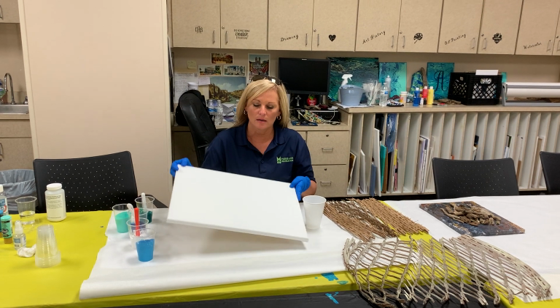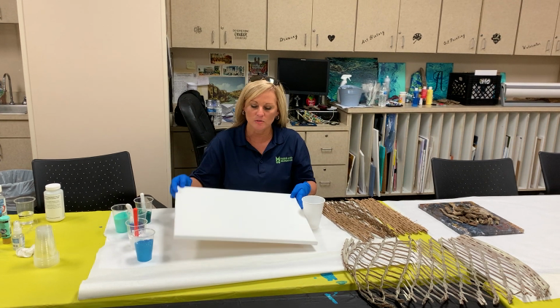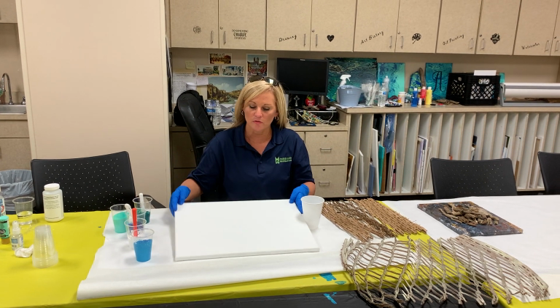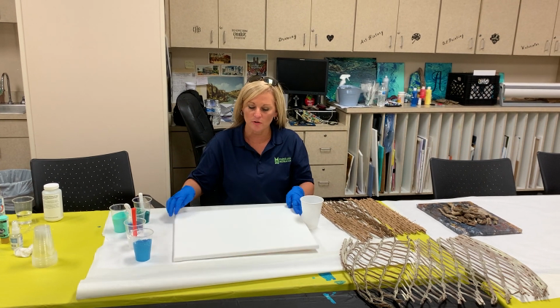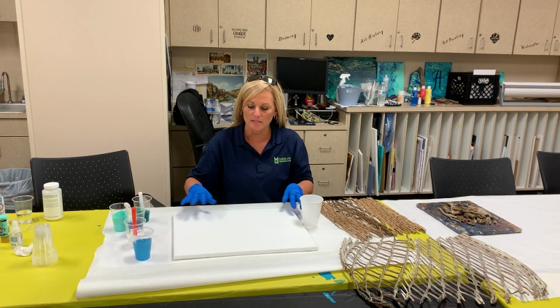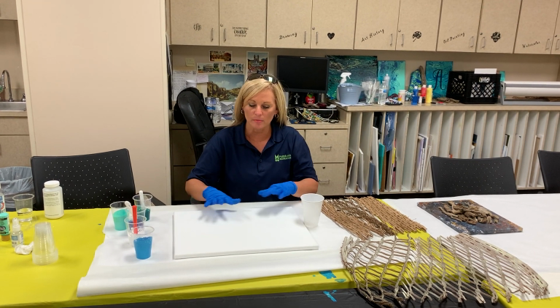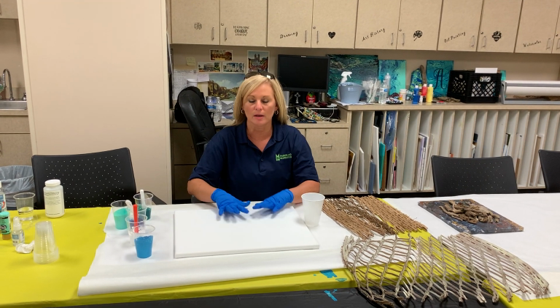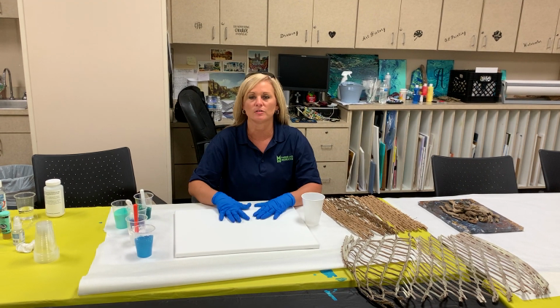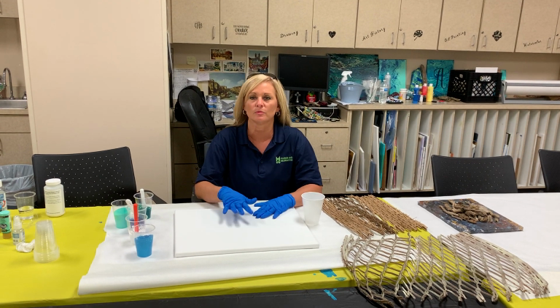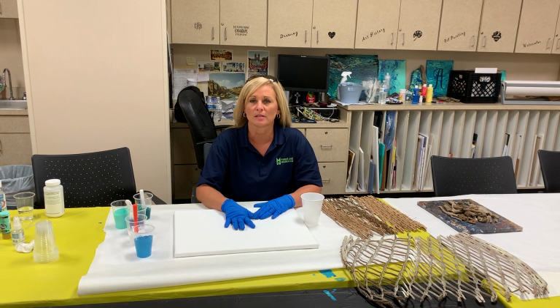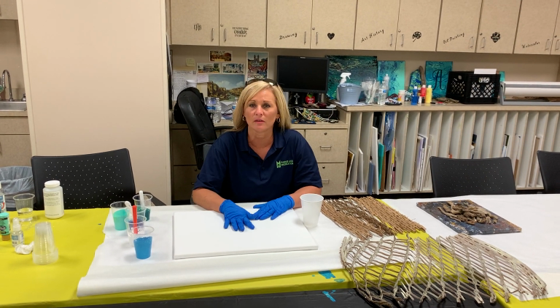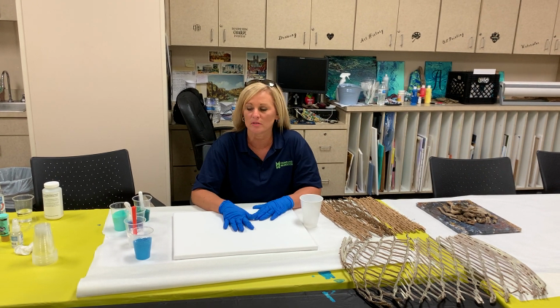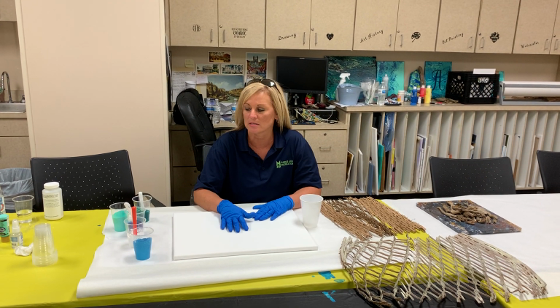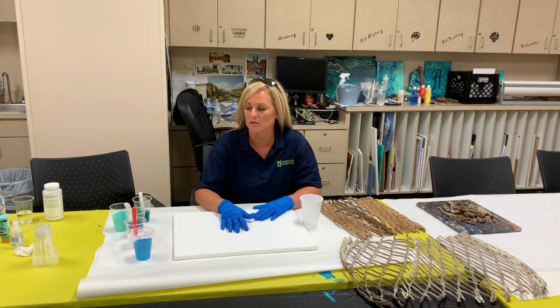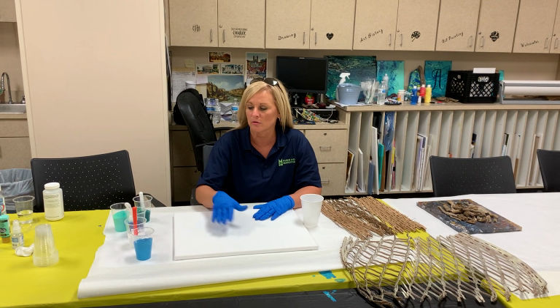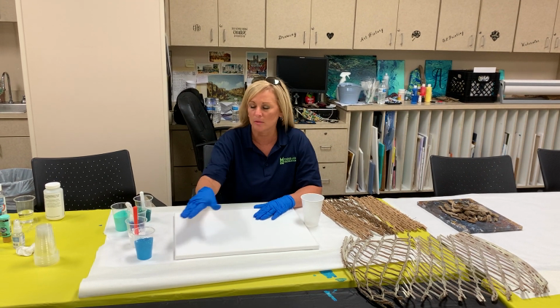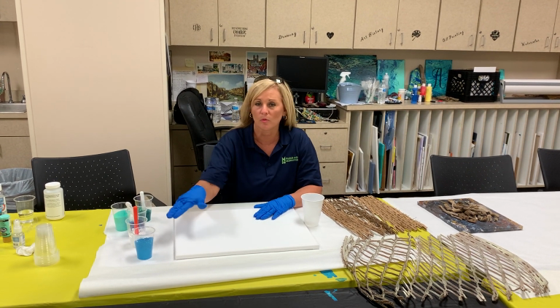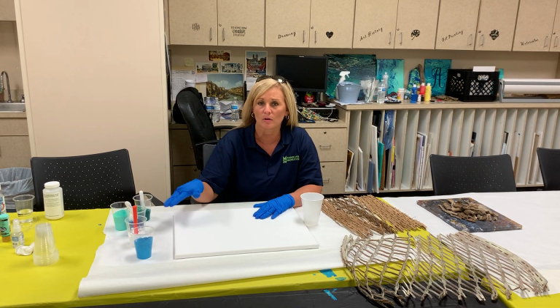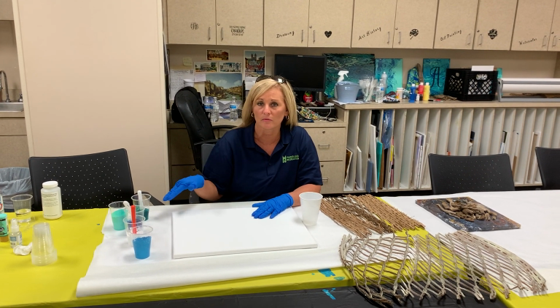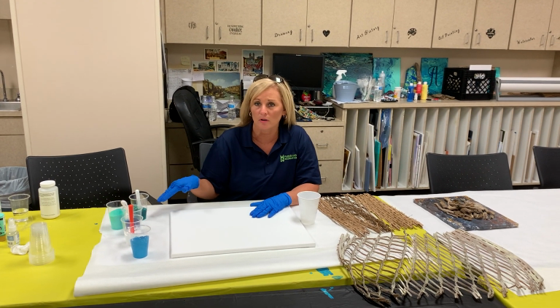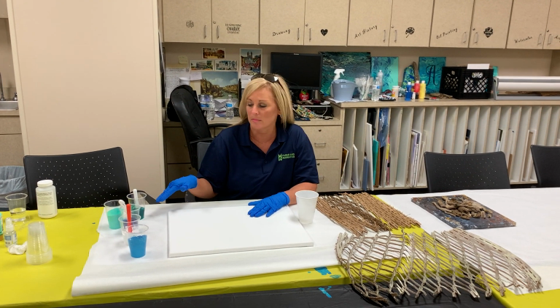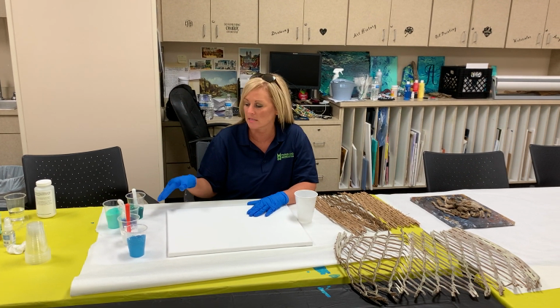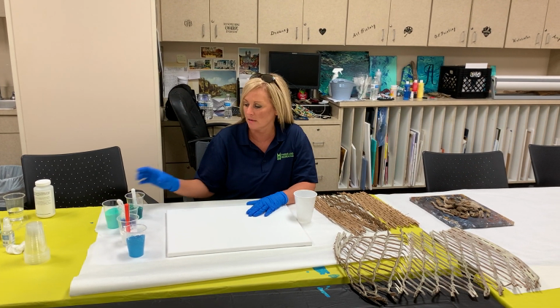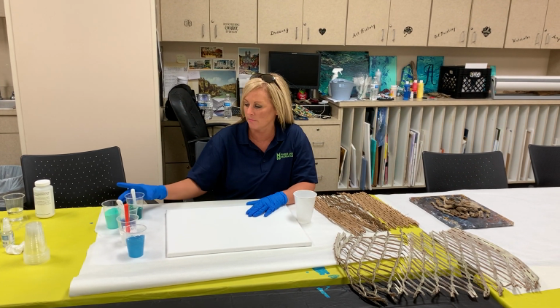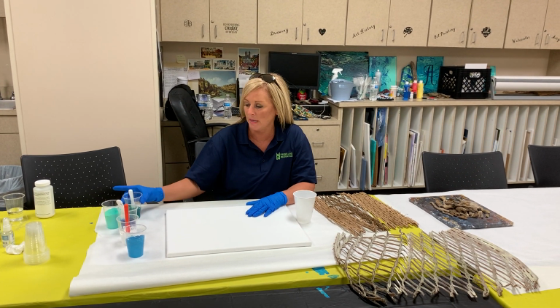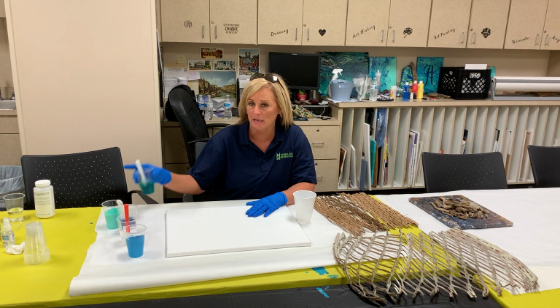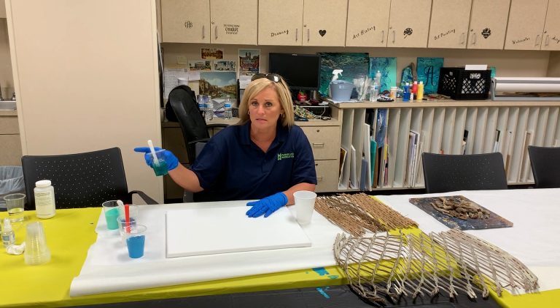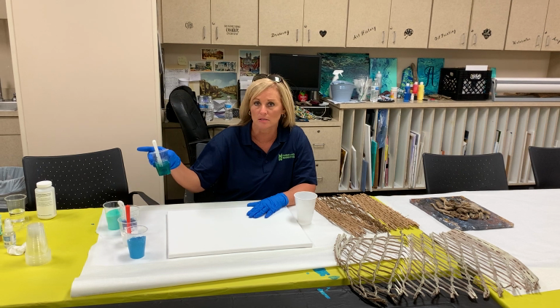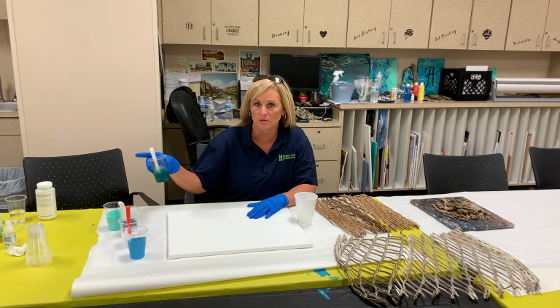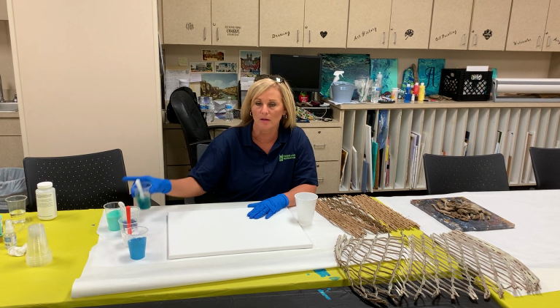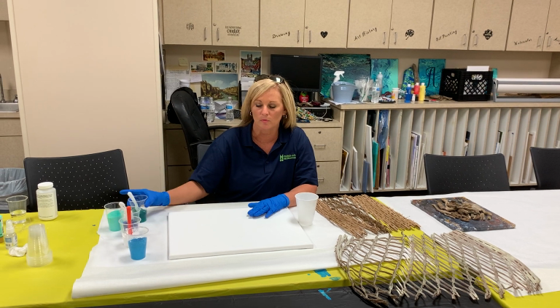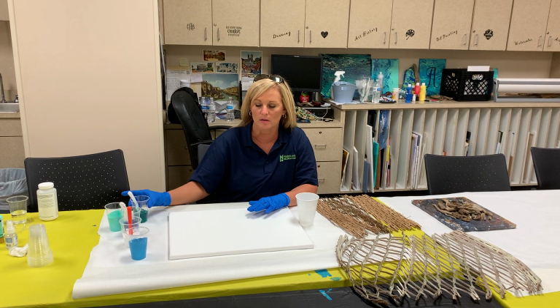So the first thing I'm going to have to do with the canvas is an acrylic pour, and I've already mixed up paints to do that with.